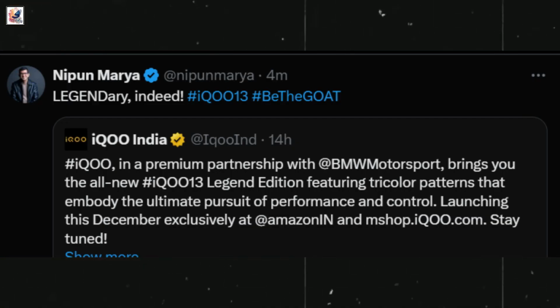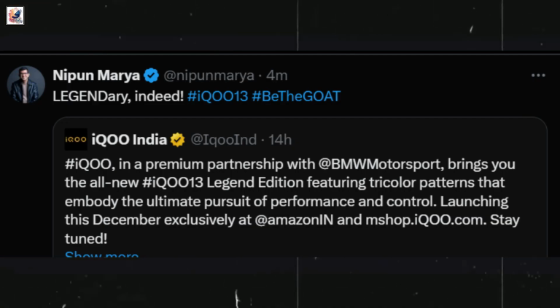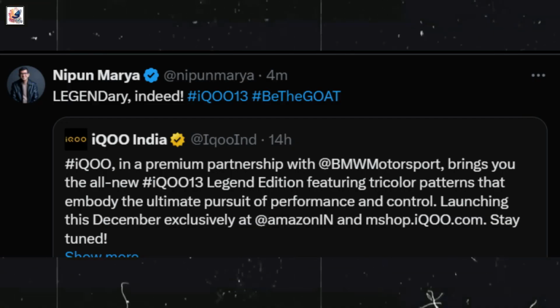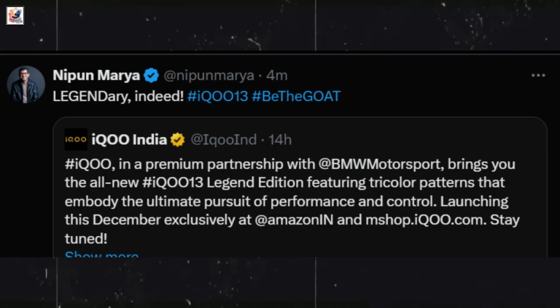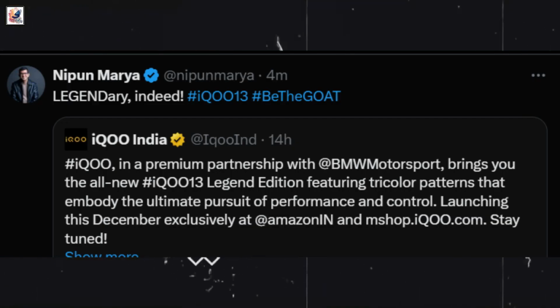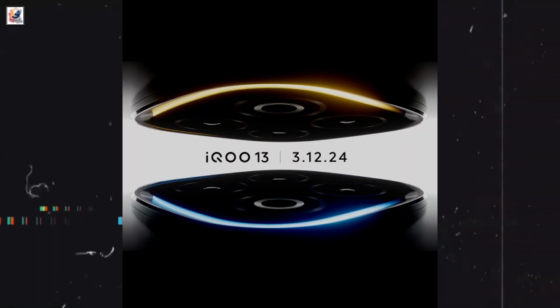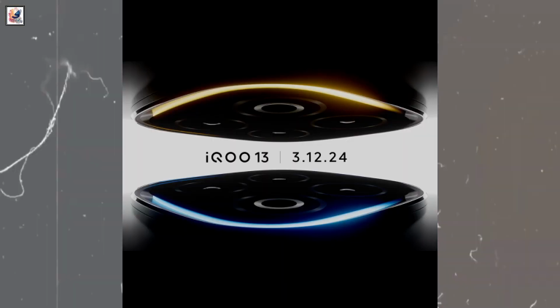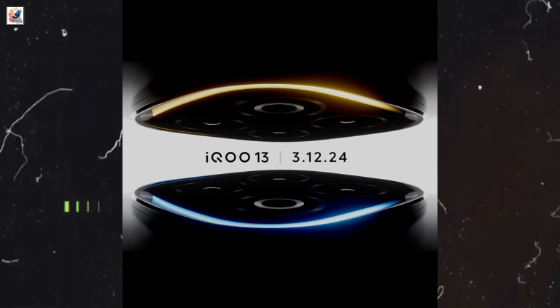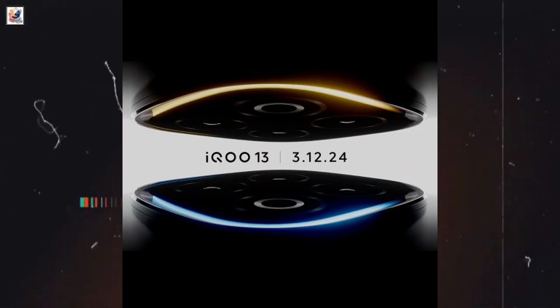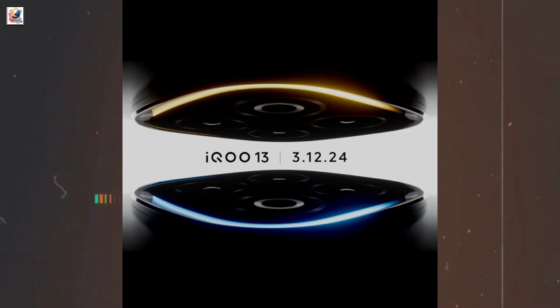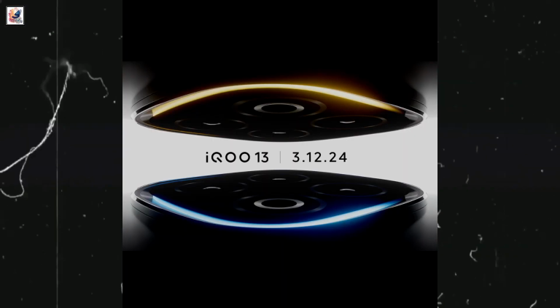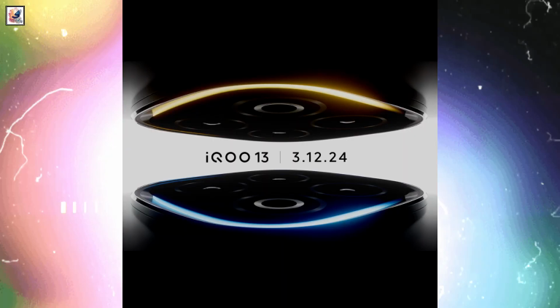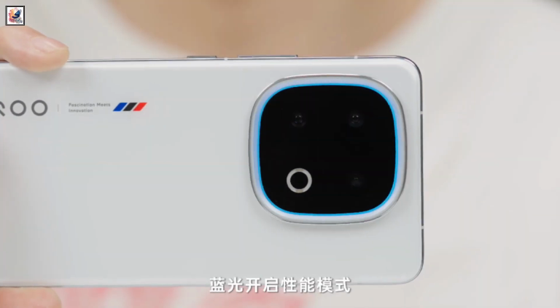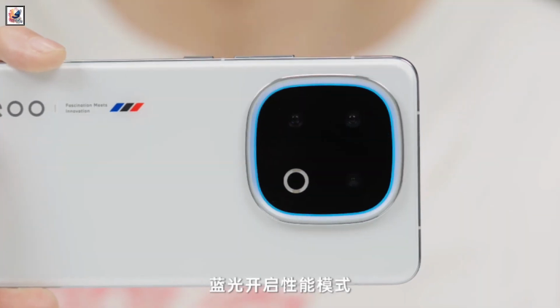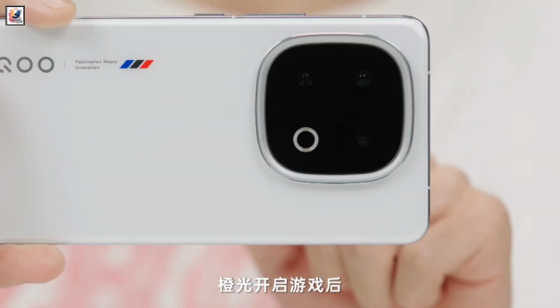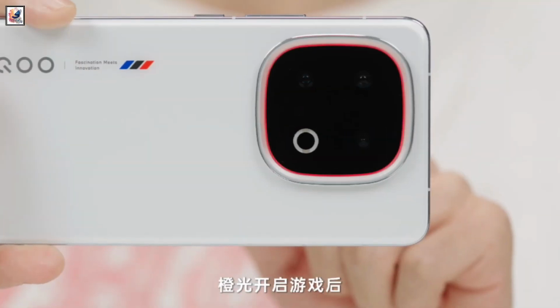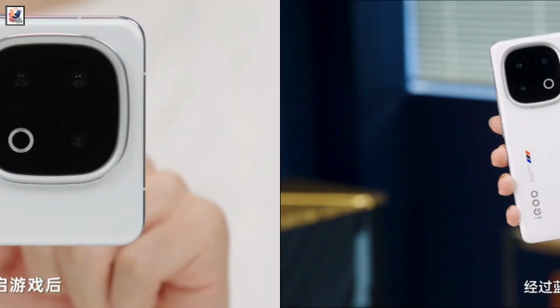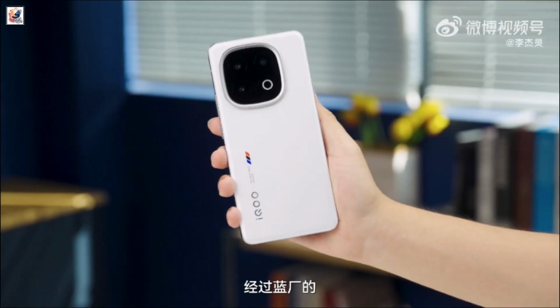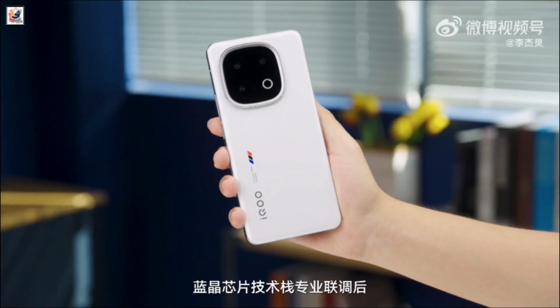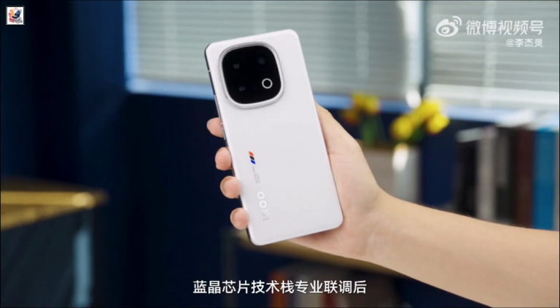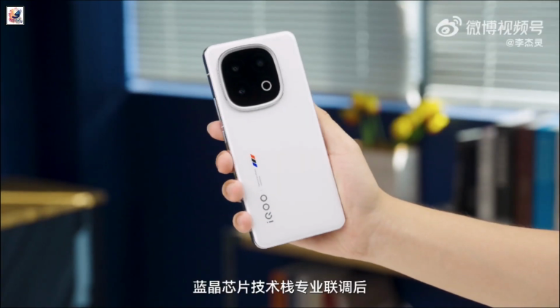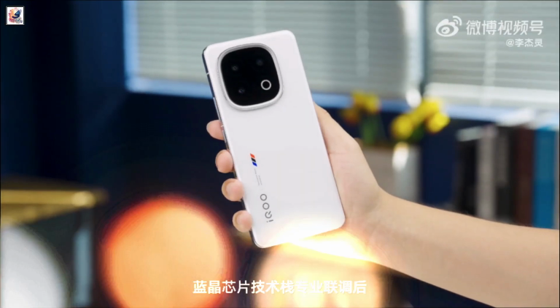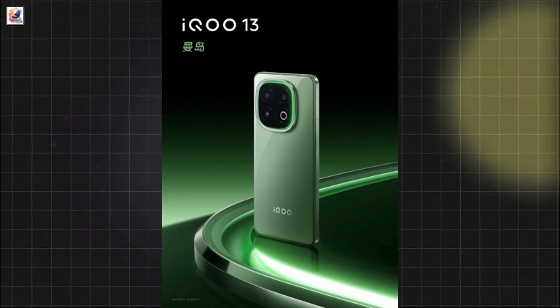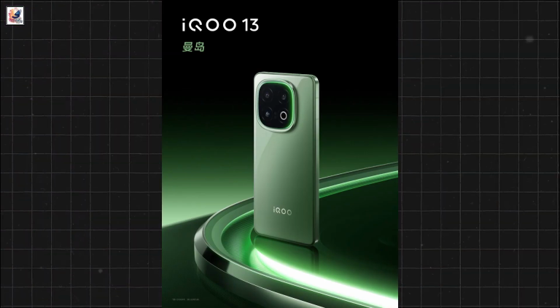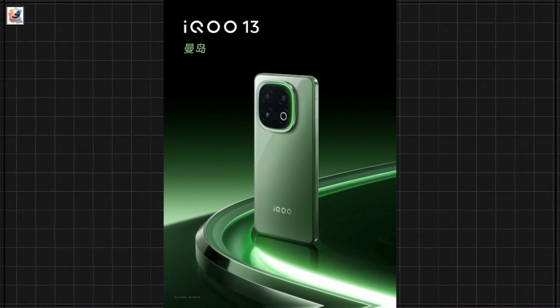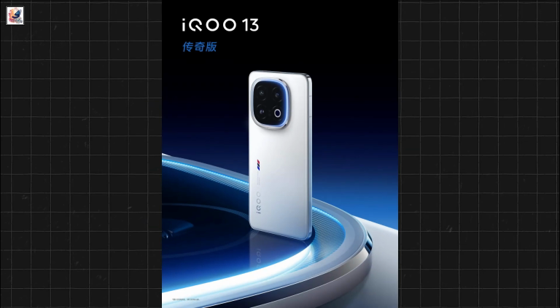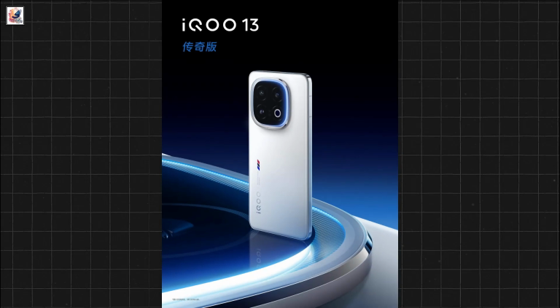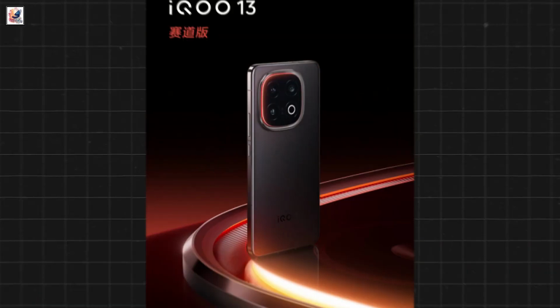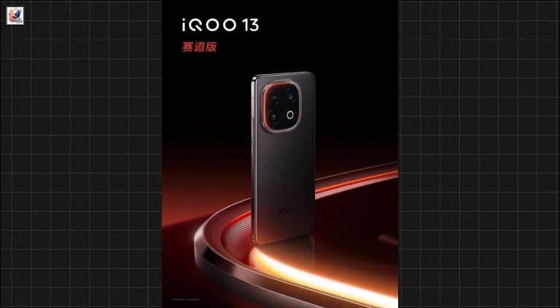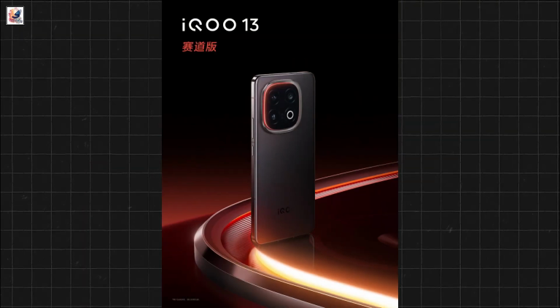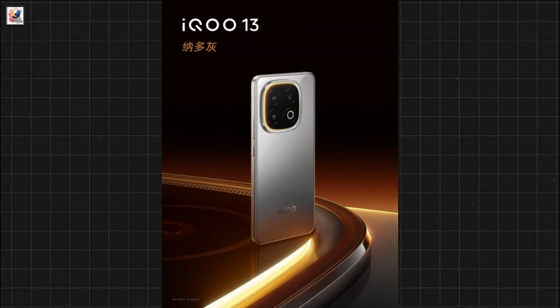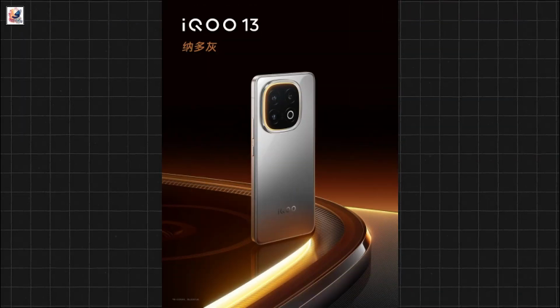The iQOO 13 is launching in India on December 3rd. The phone will be available in four color options: green, white, black, and gray.